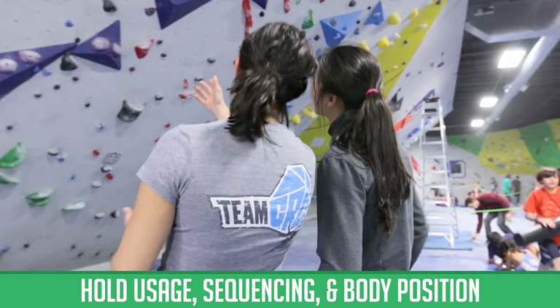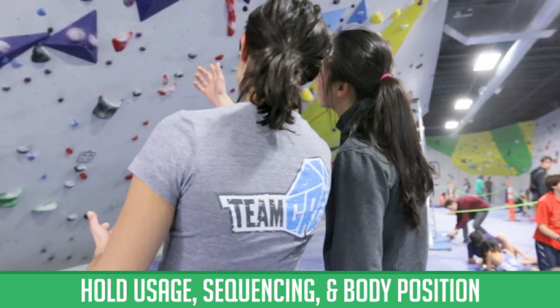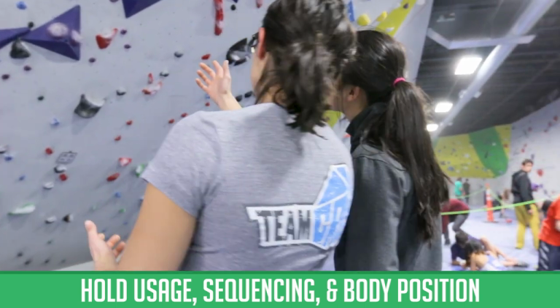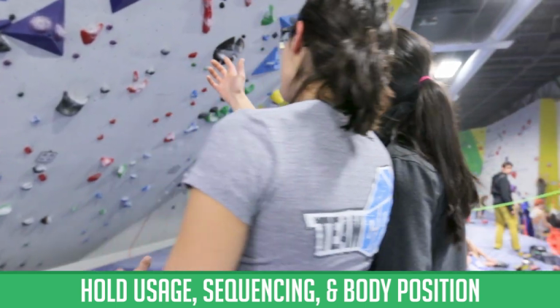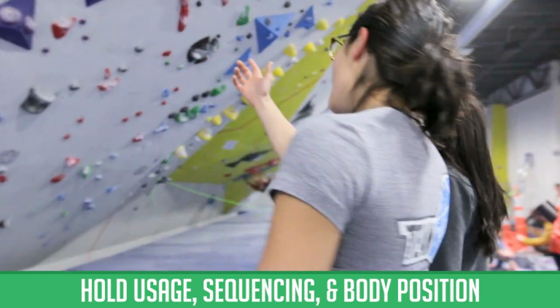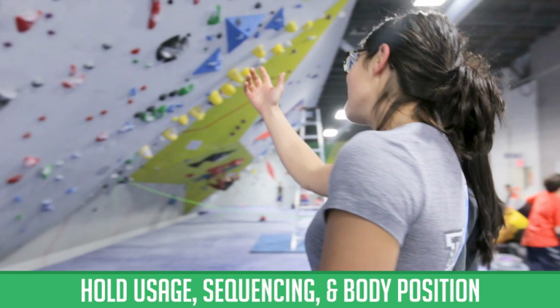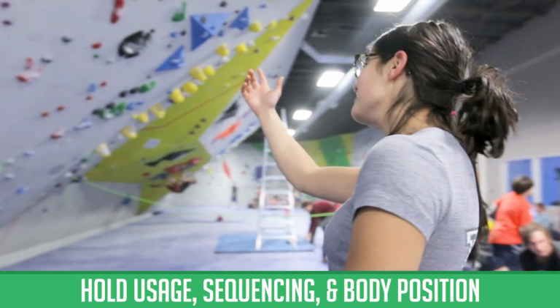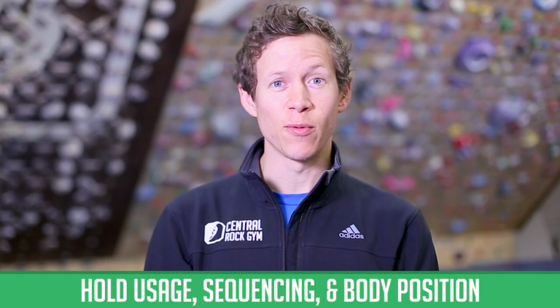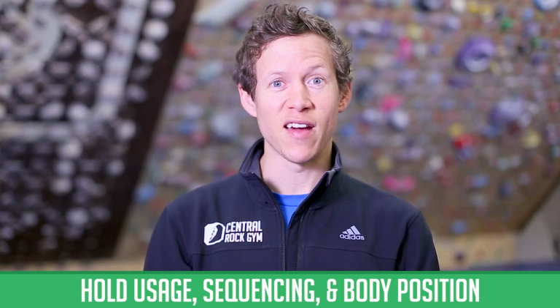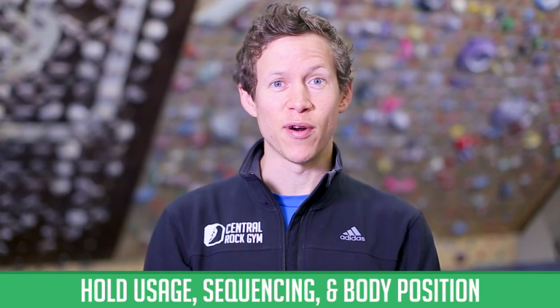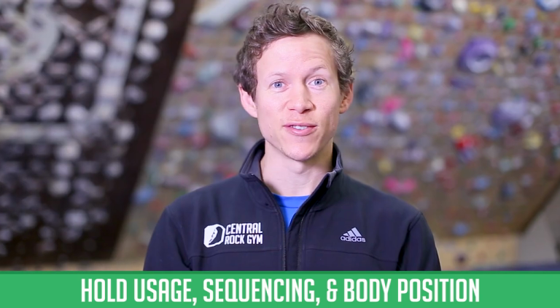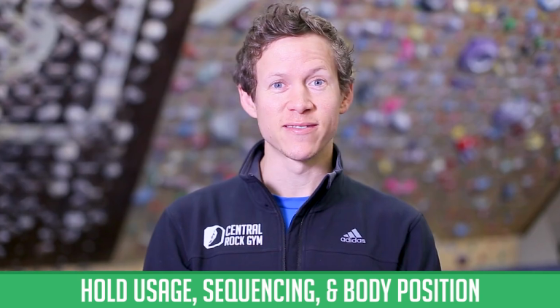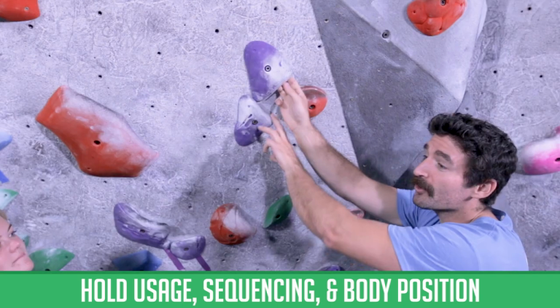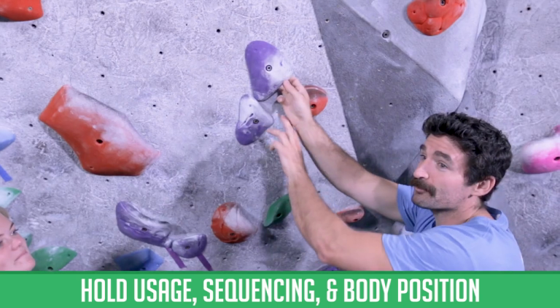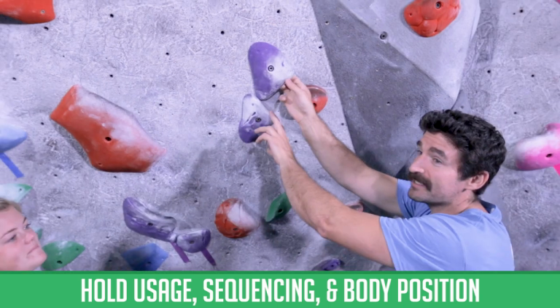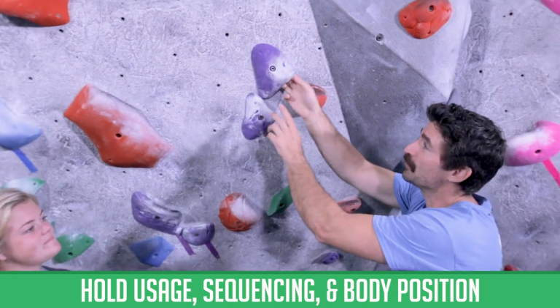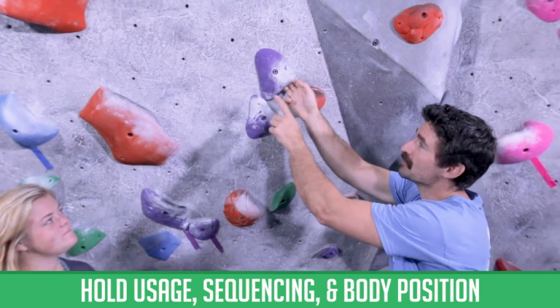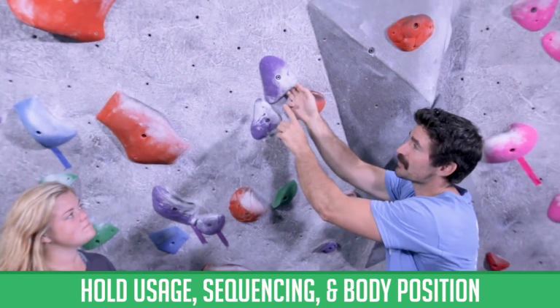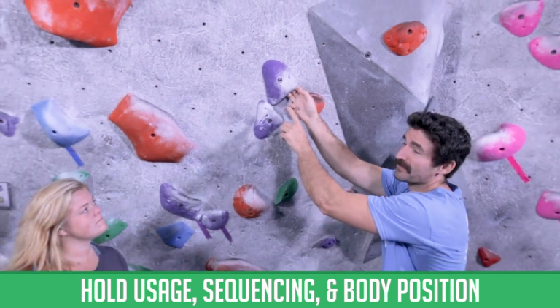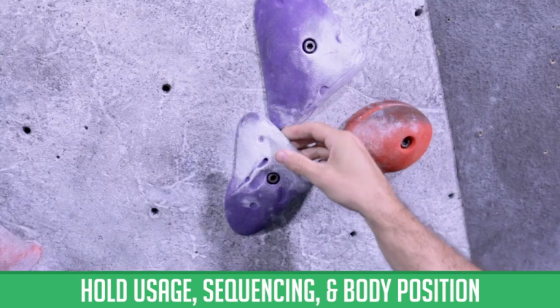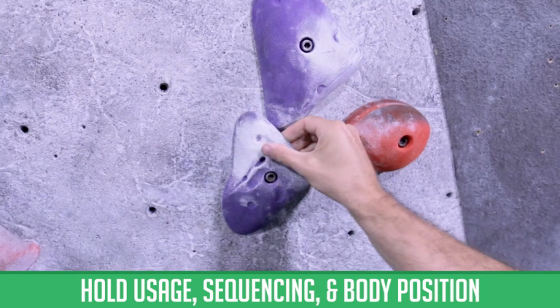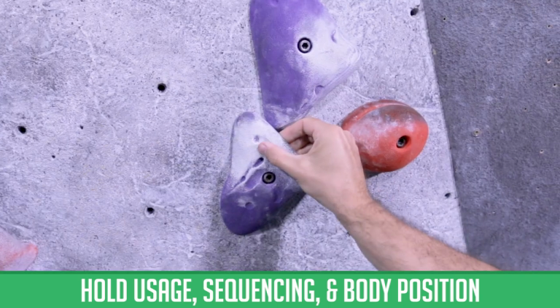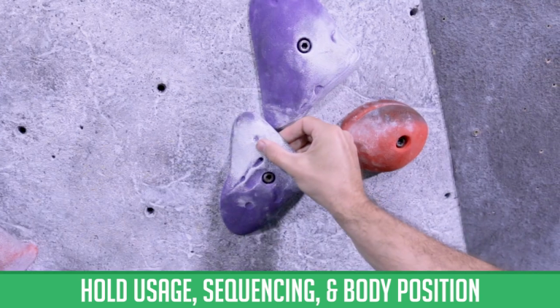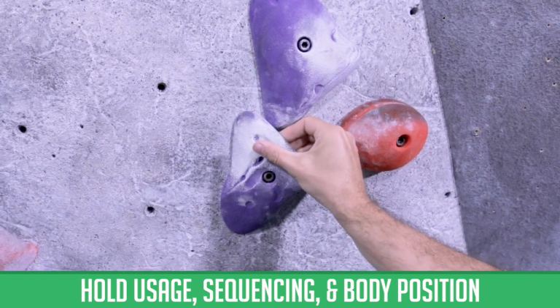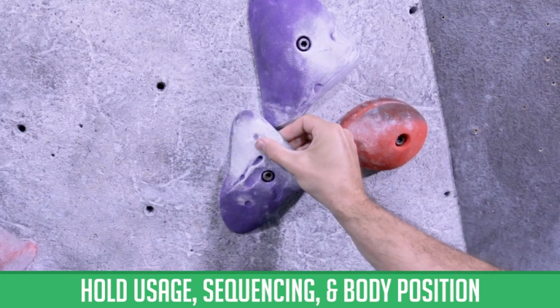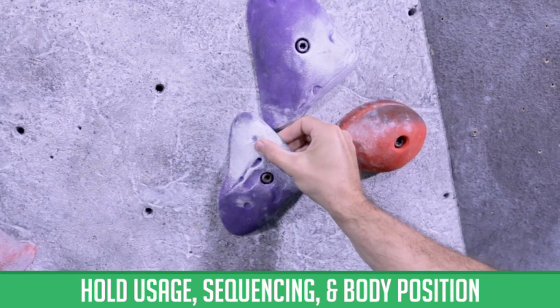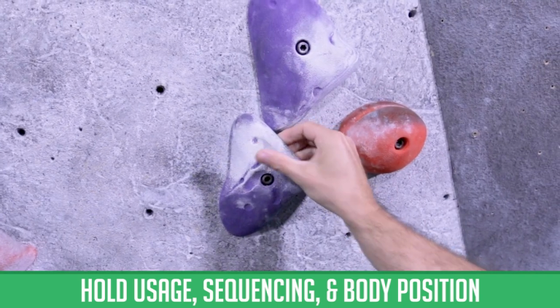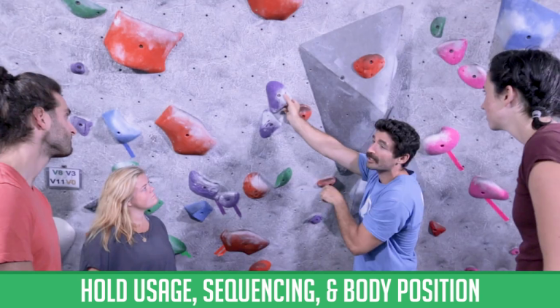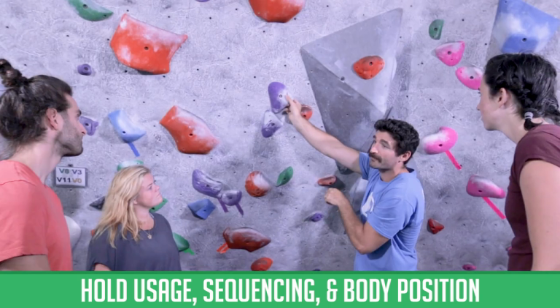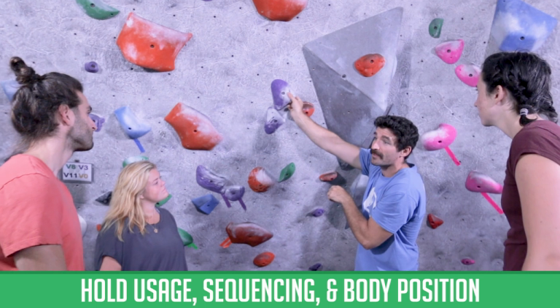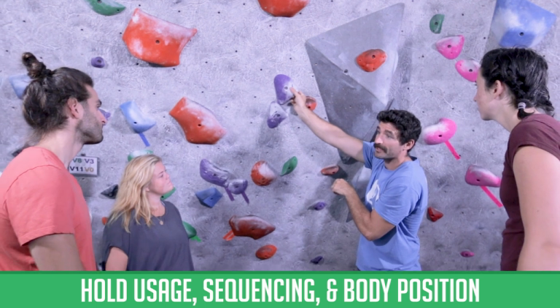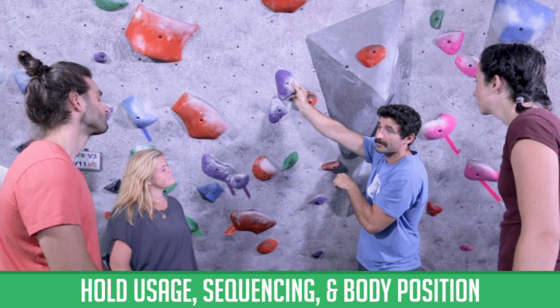Do you route read like a pro? We have pros. I'm not only reading the usable surface of the hold, but also the chalk marks for thumb placement.